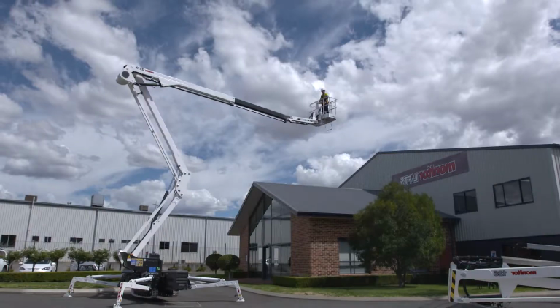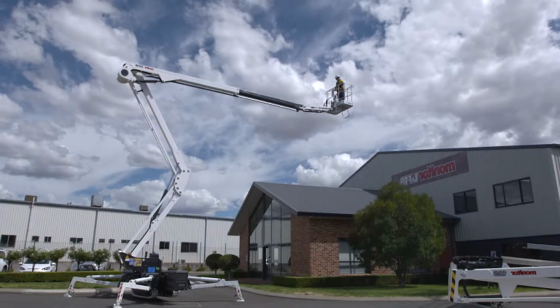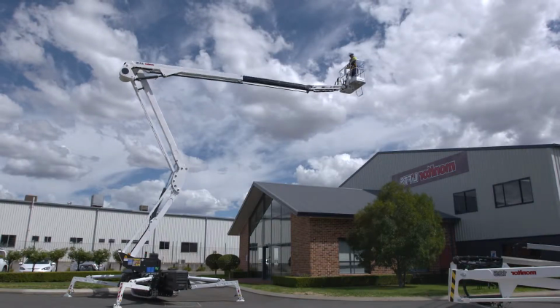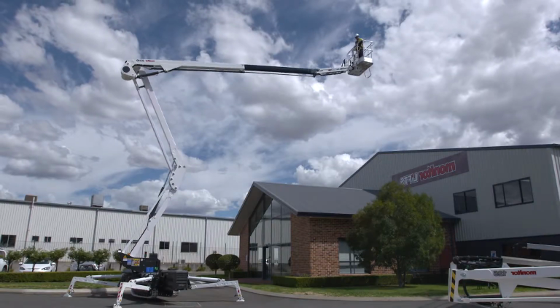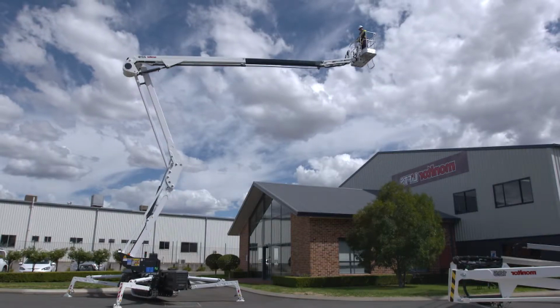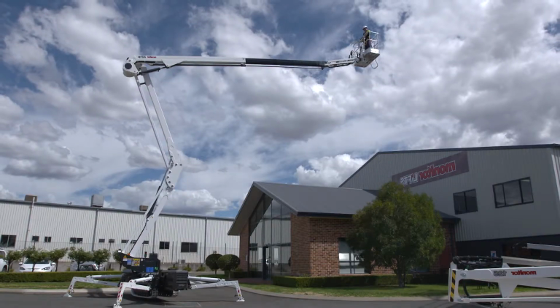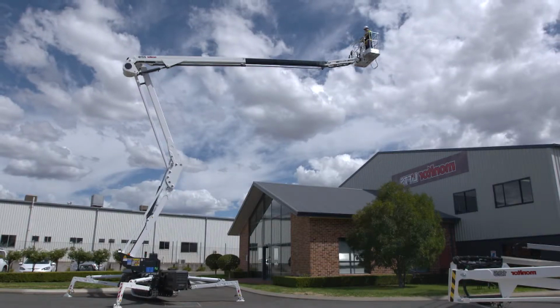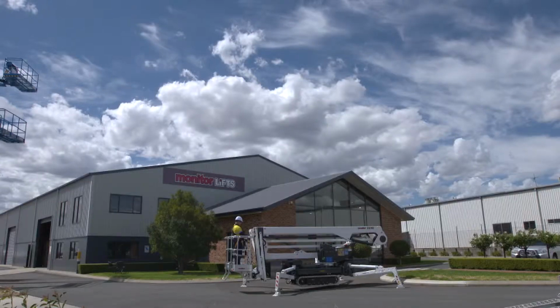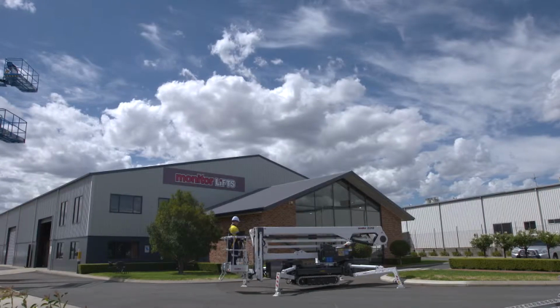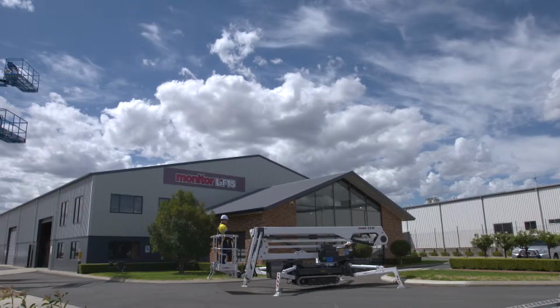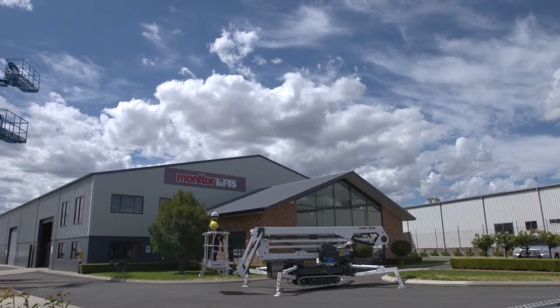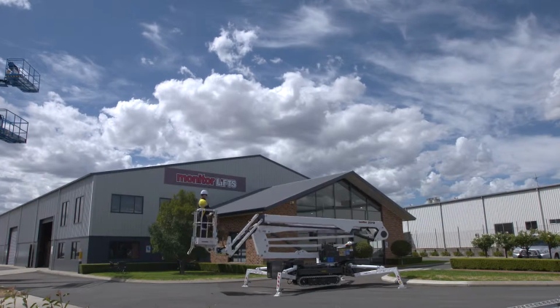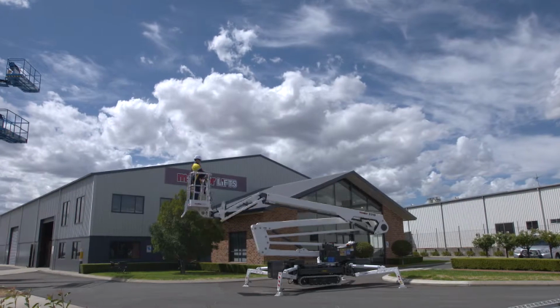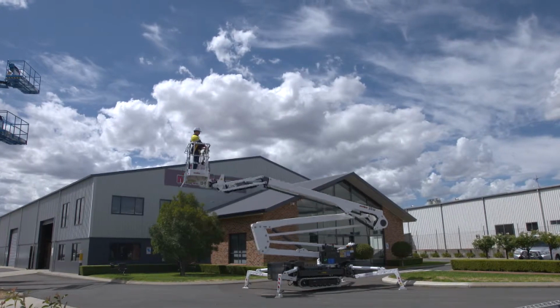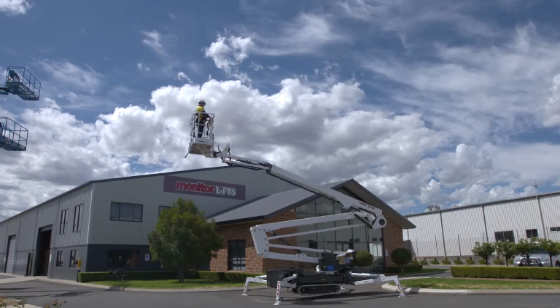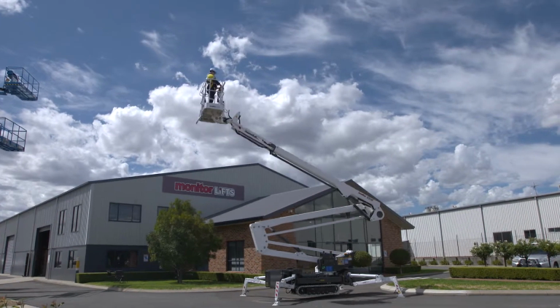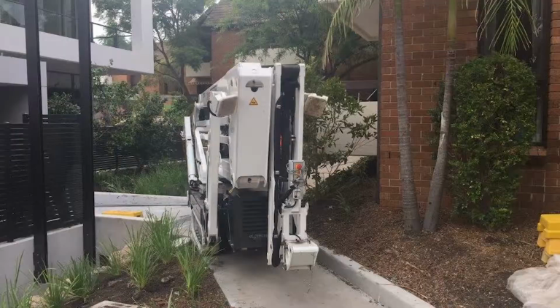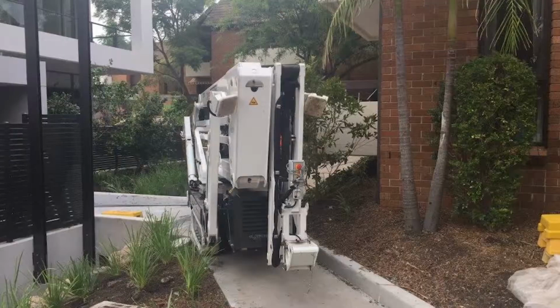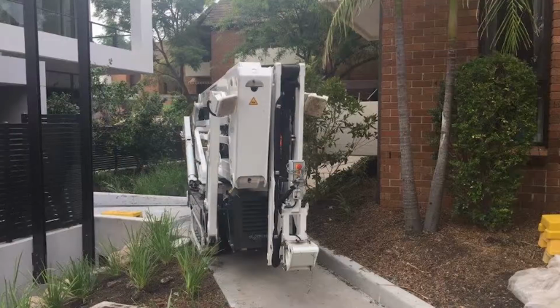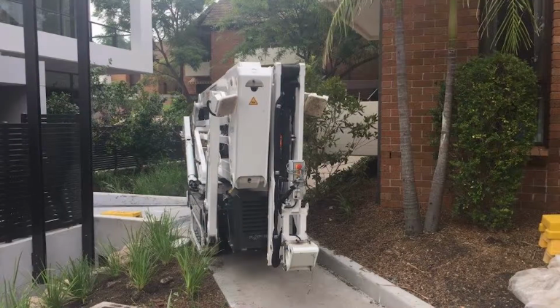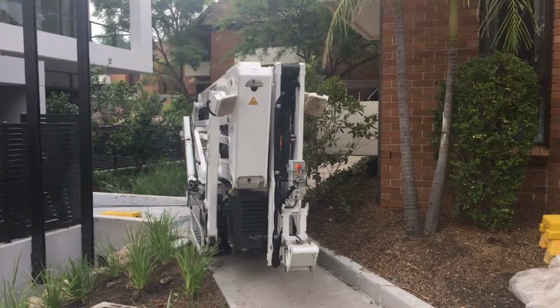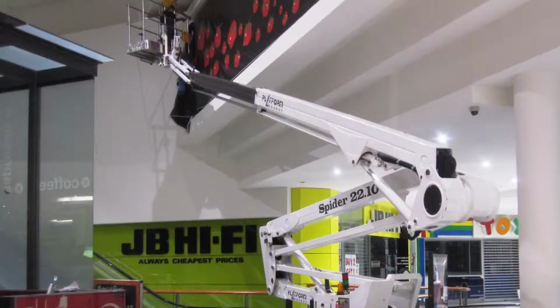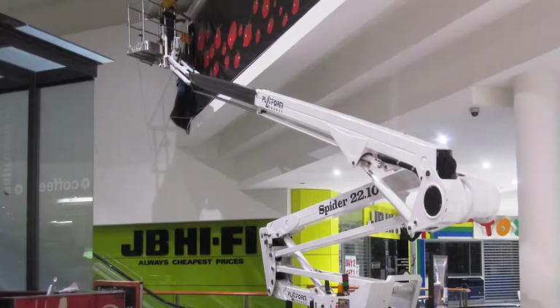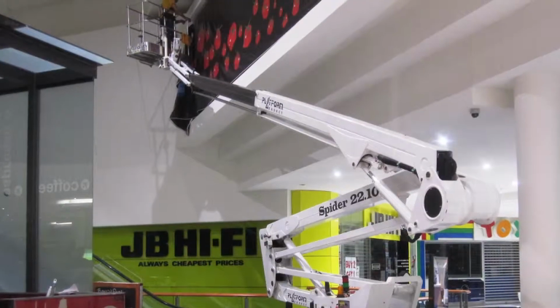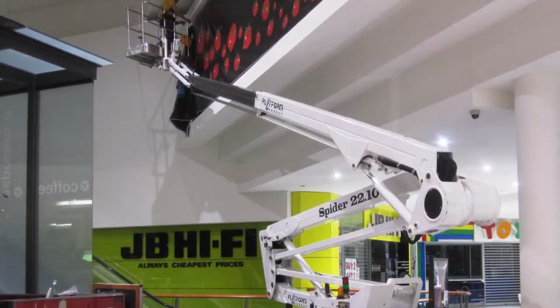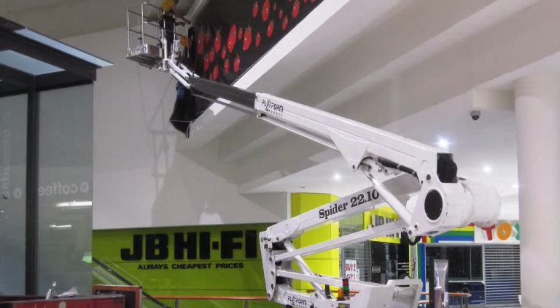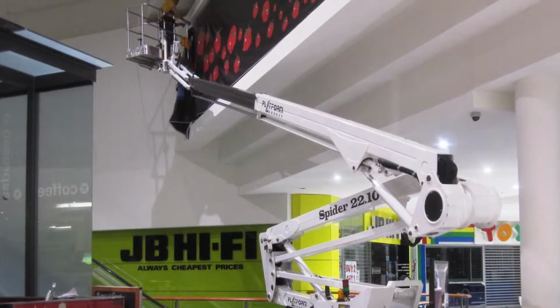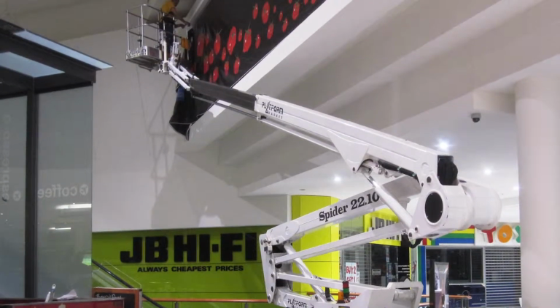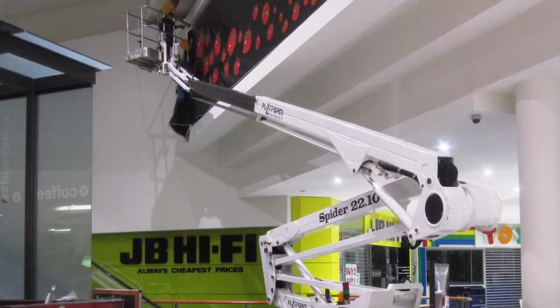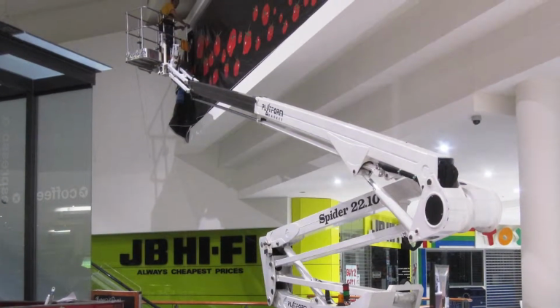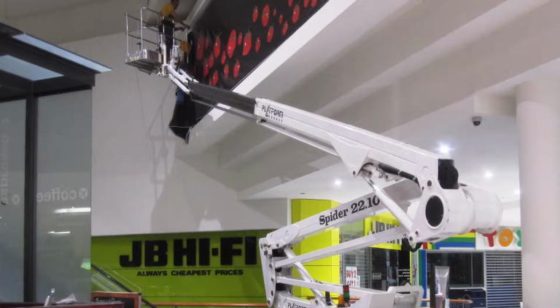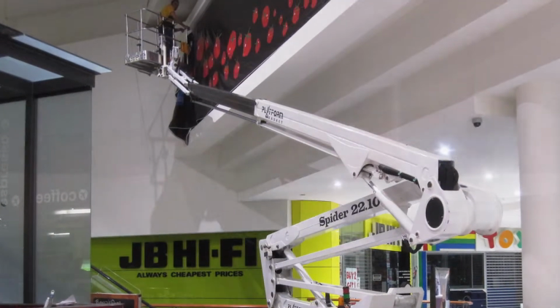Monitor's 2210 Spider Lift — the ultimate in compact access, big outreach and rugged reliability.